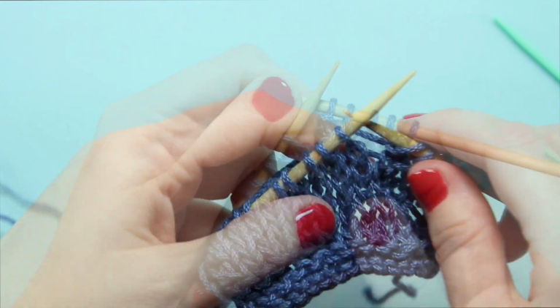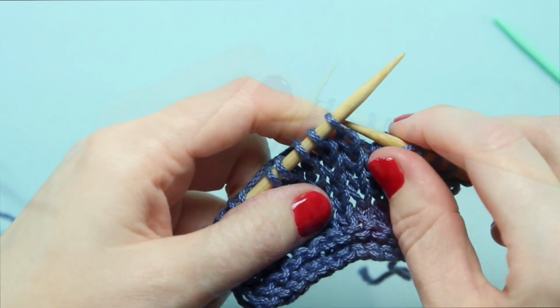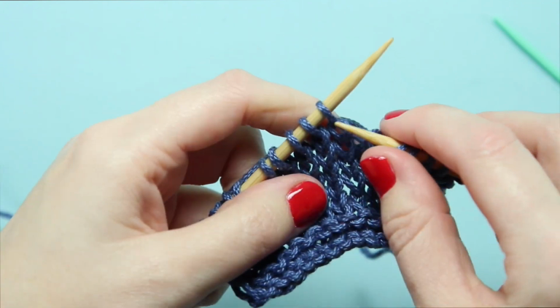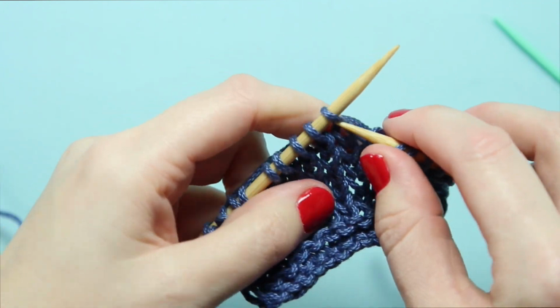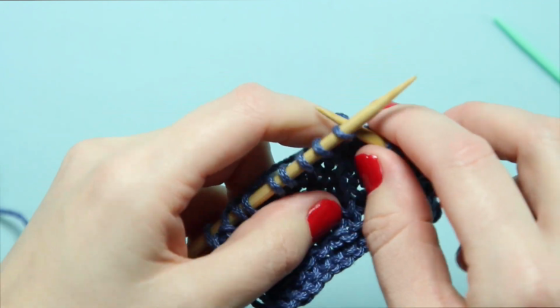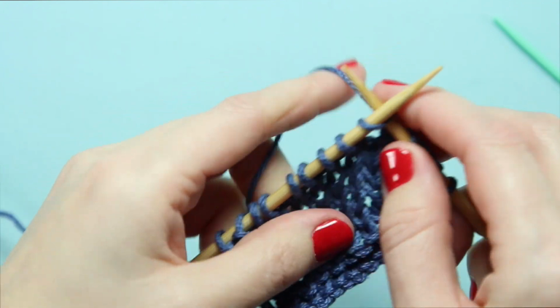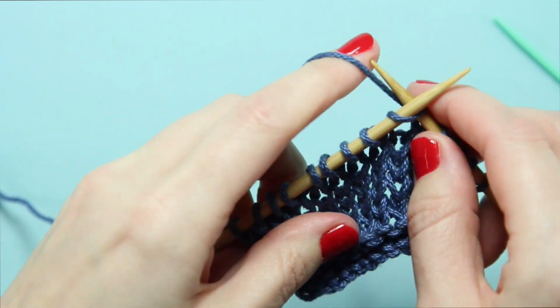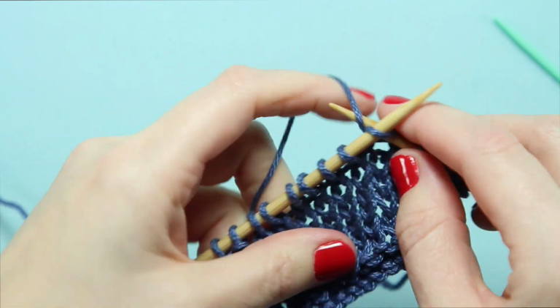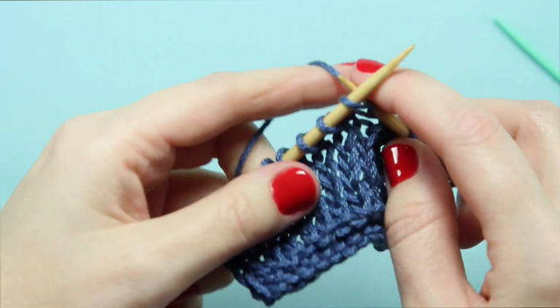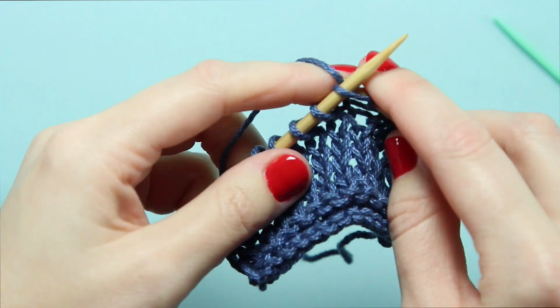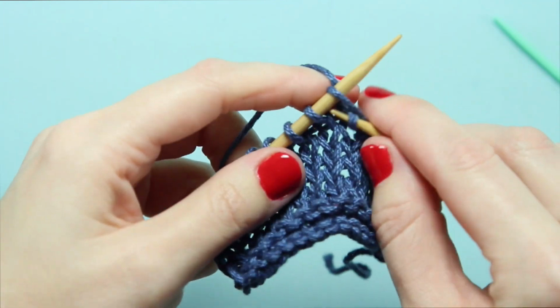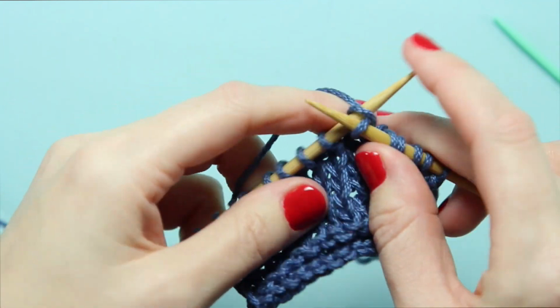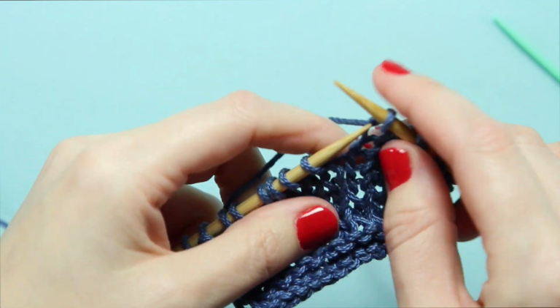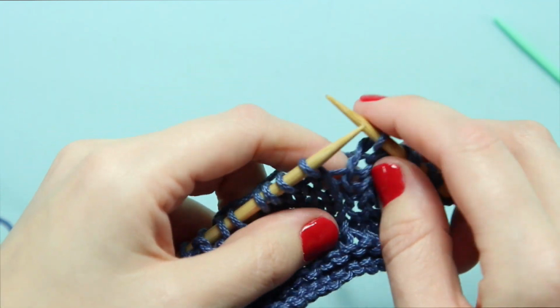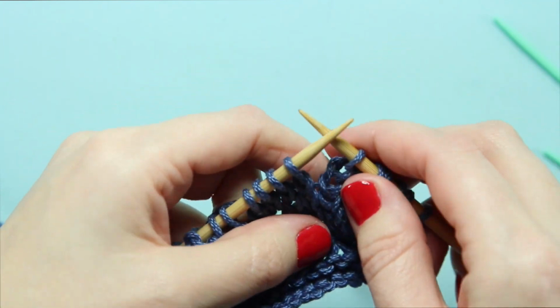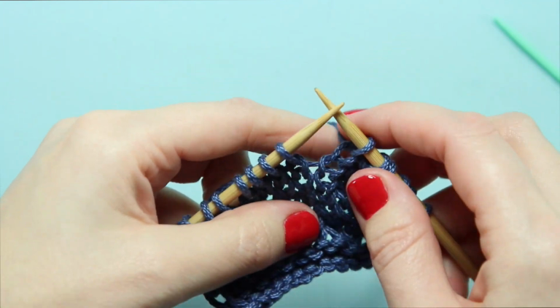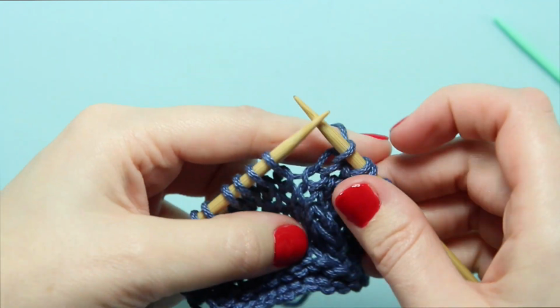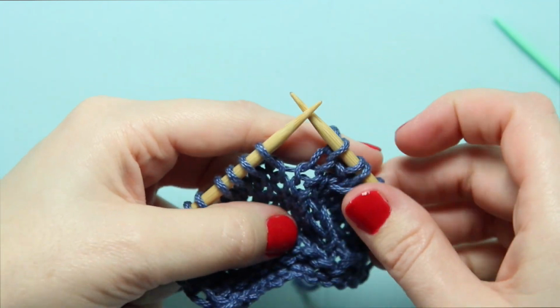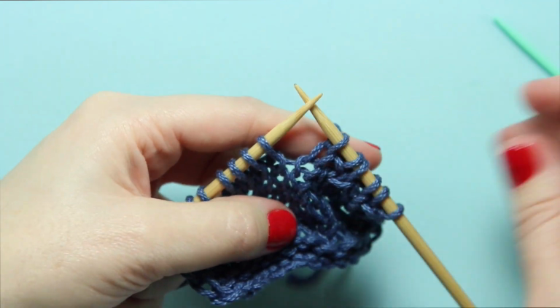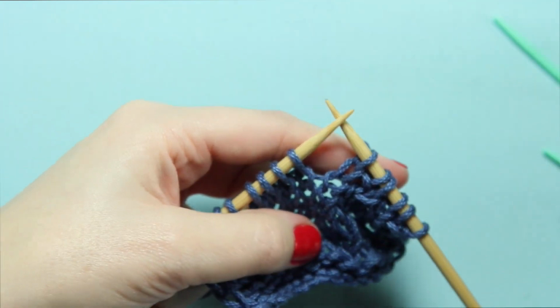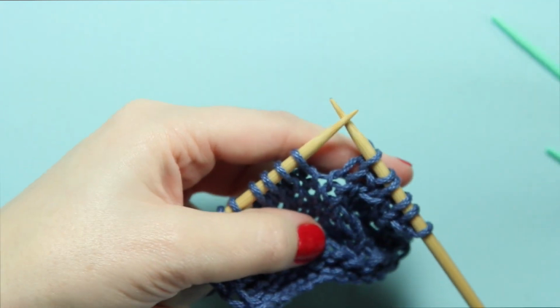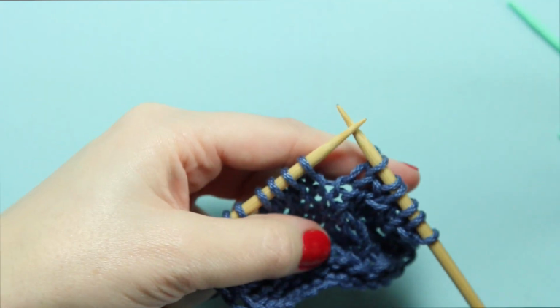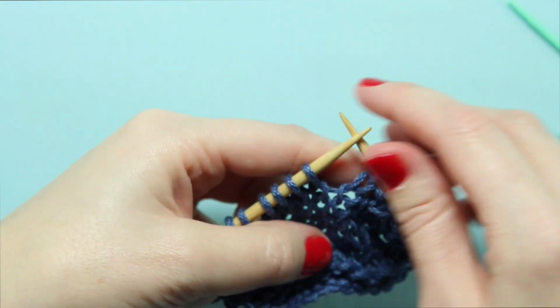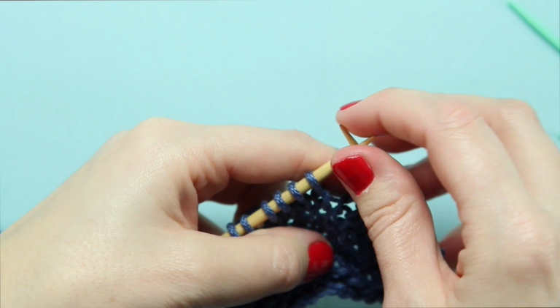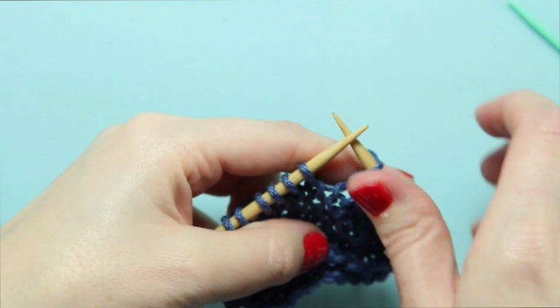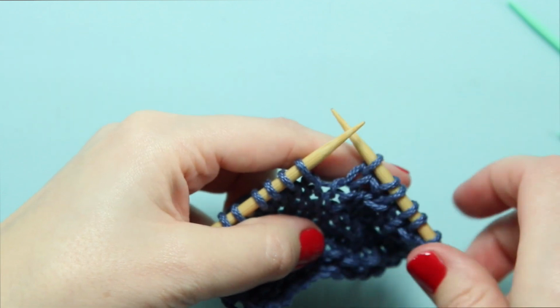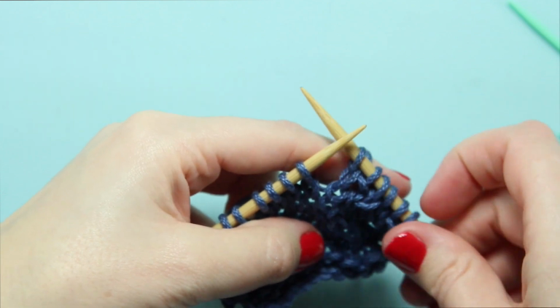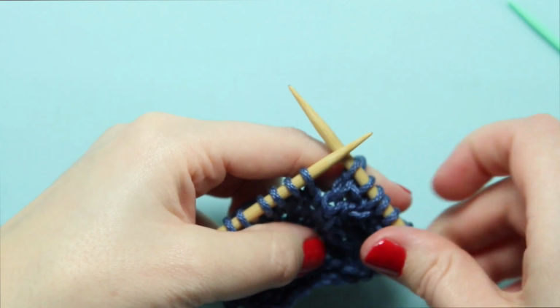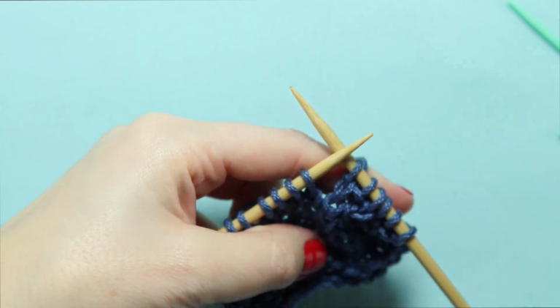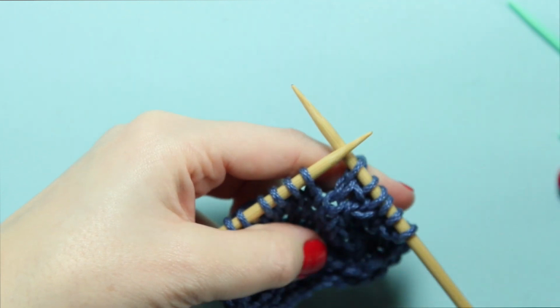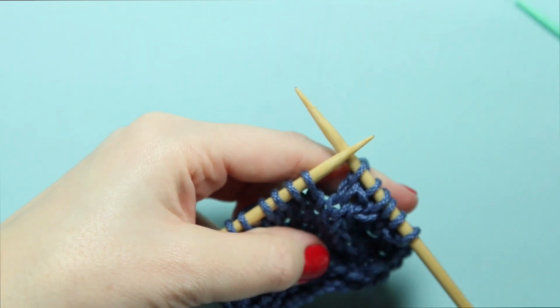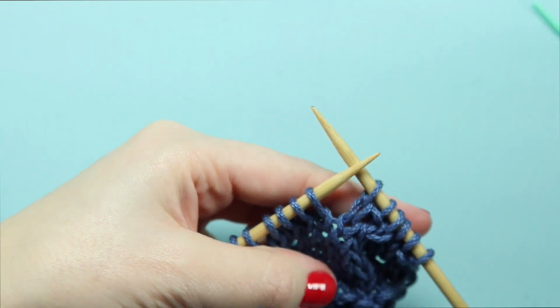I'm going to knit one more stitch just for a little buffer, and then we're ready to work our 1 over 1 RPC again.